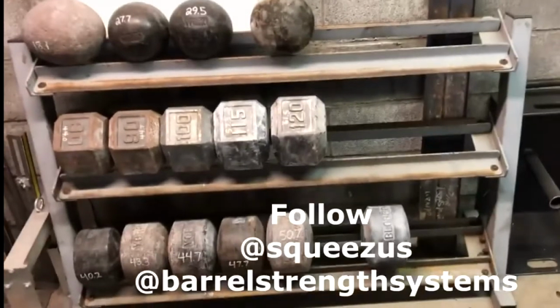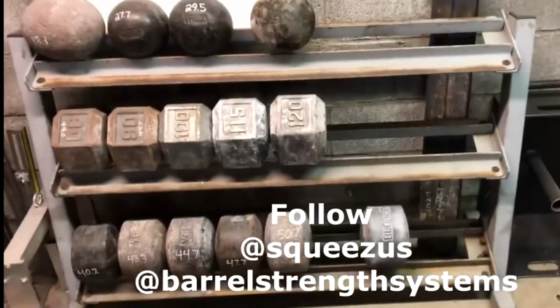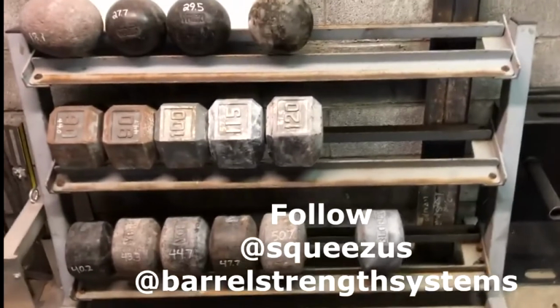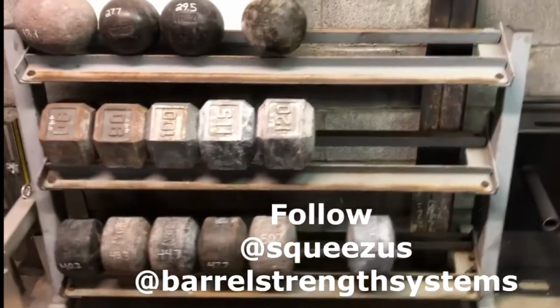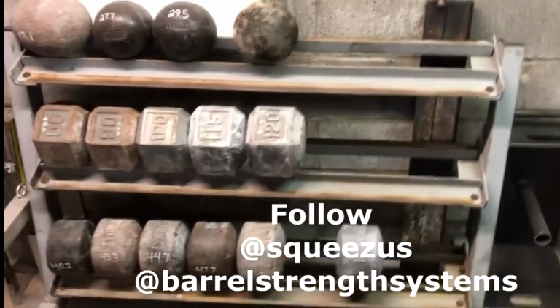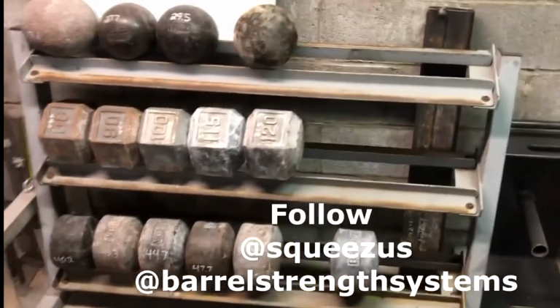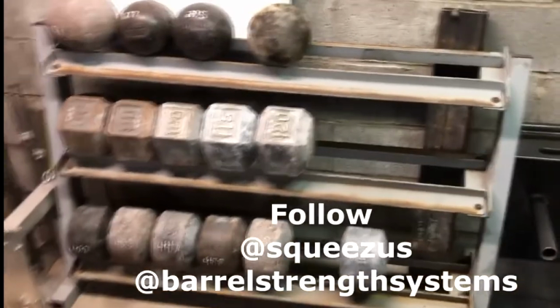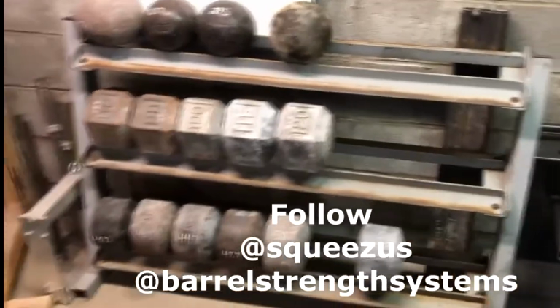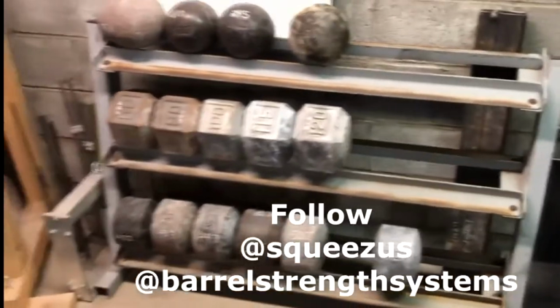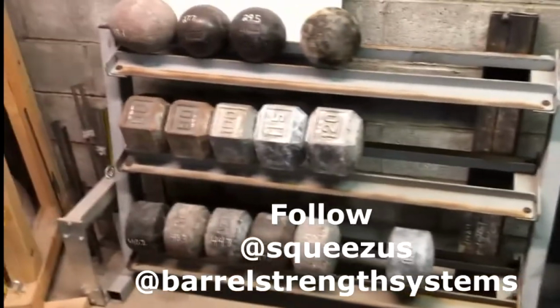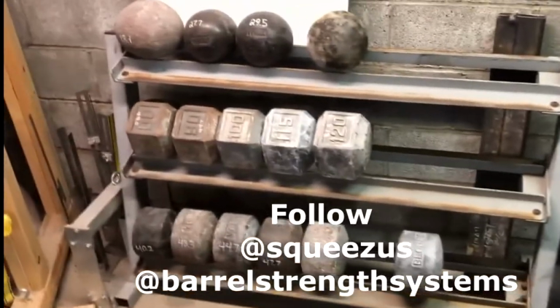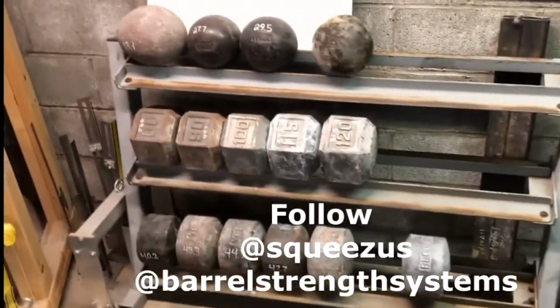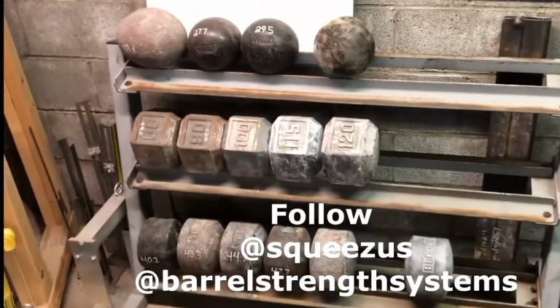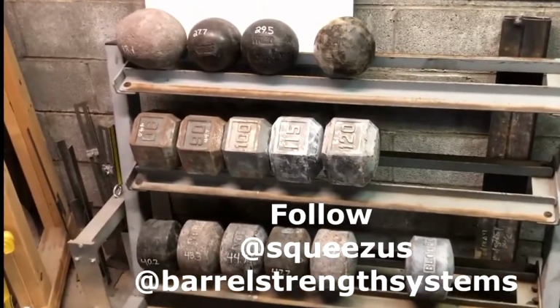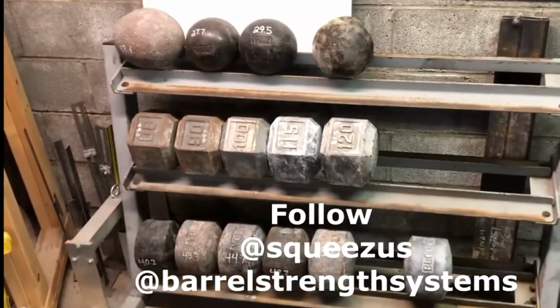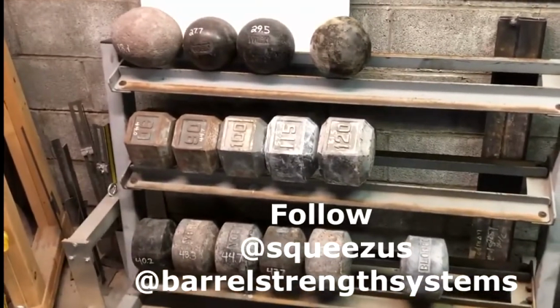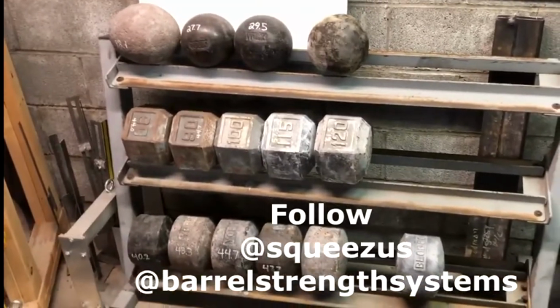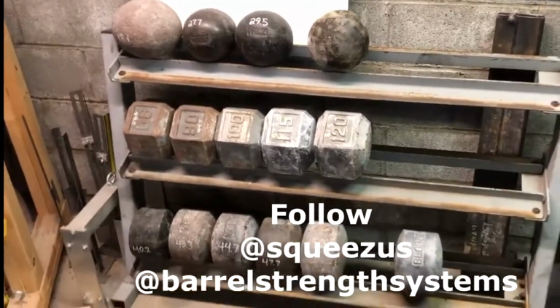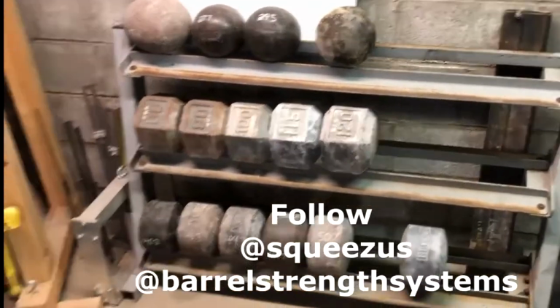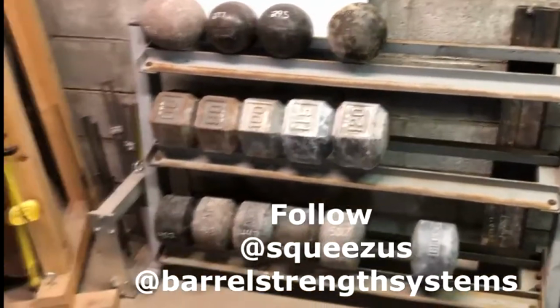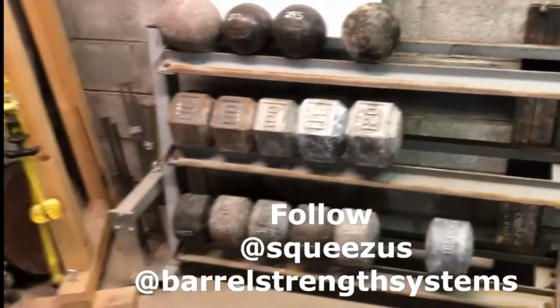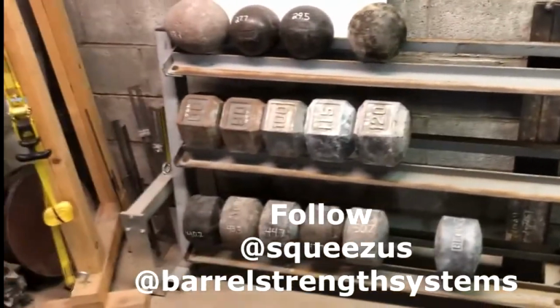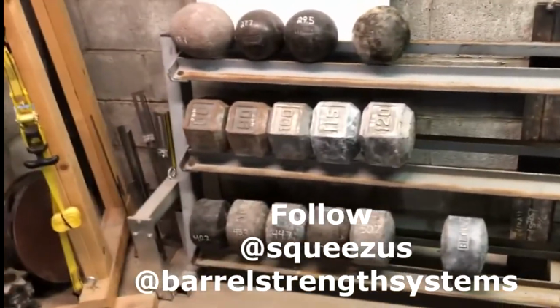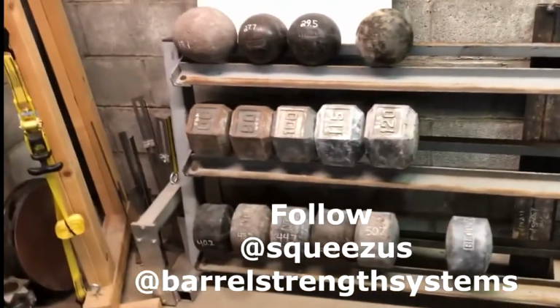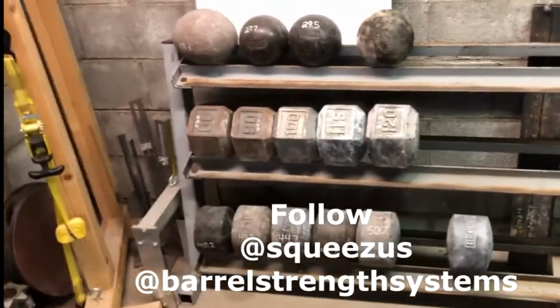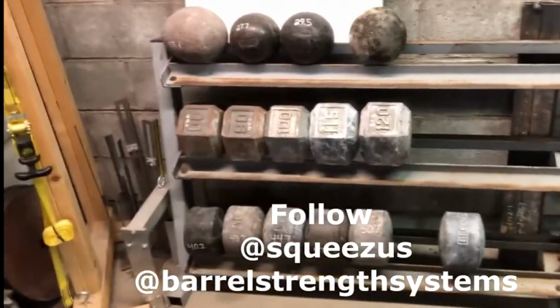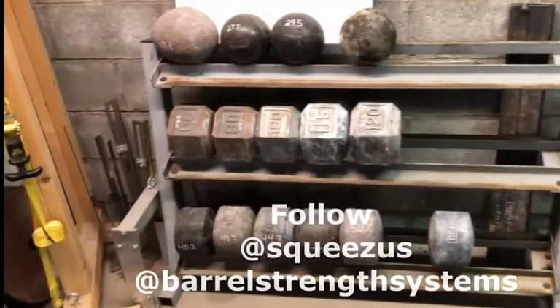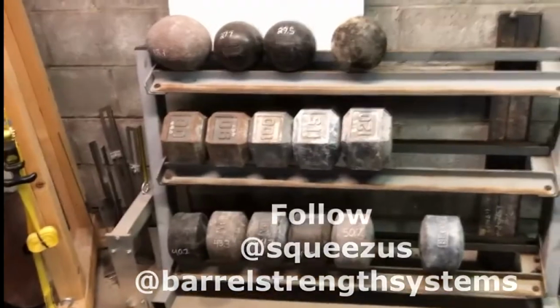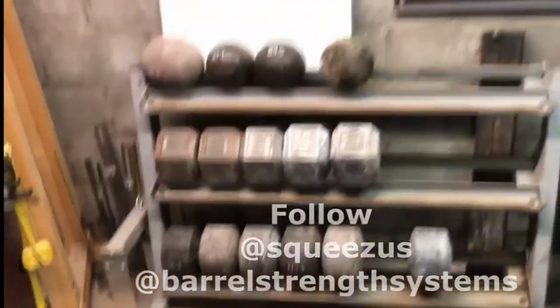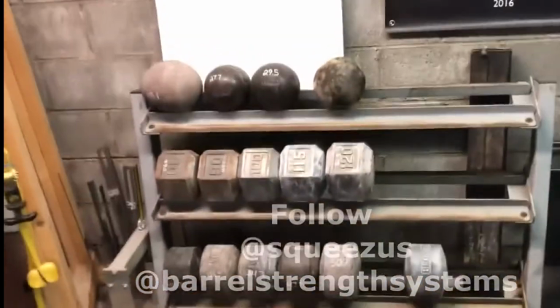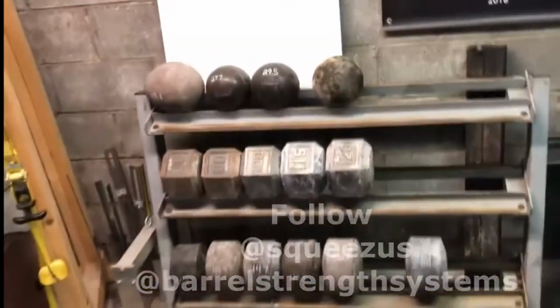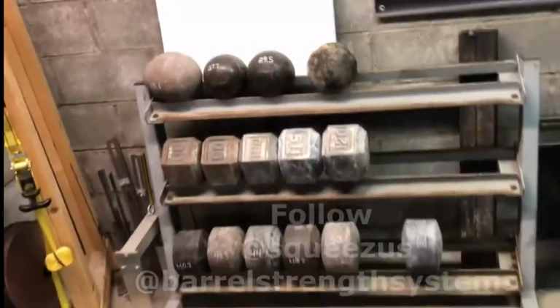I'm Gil Goodman, I'm at Squeezus on Instagram. Thanks for watching.